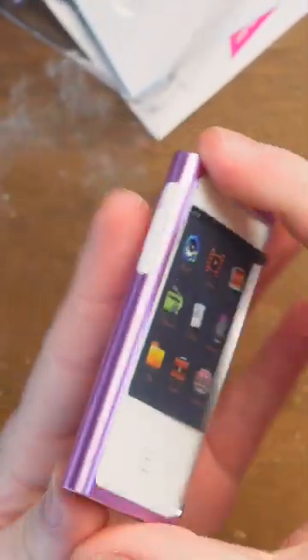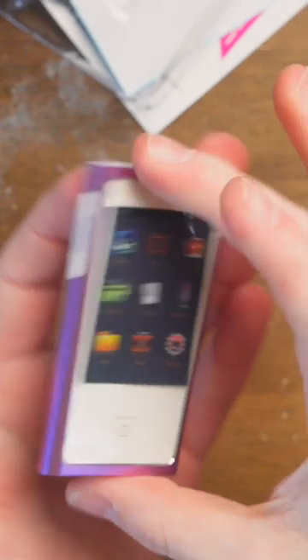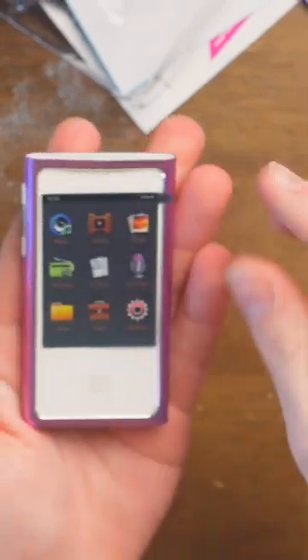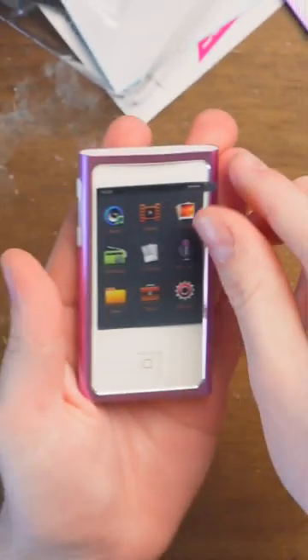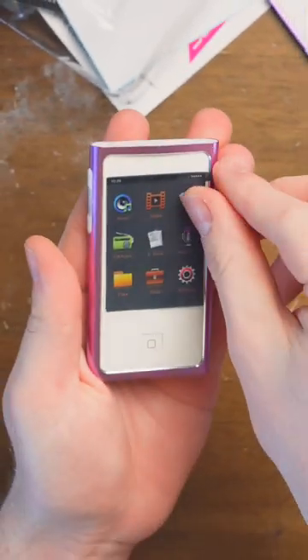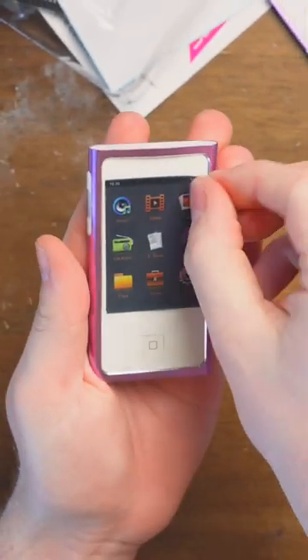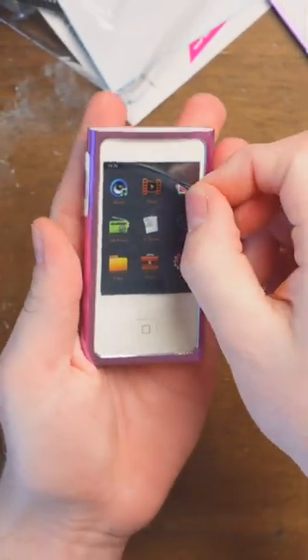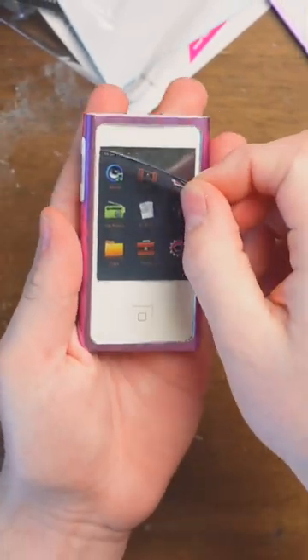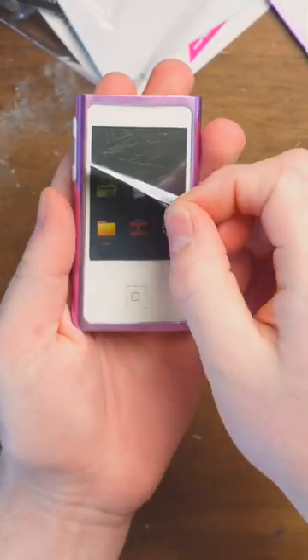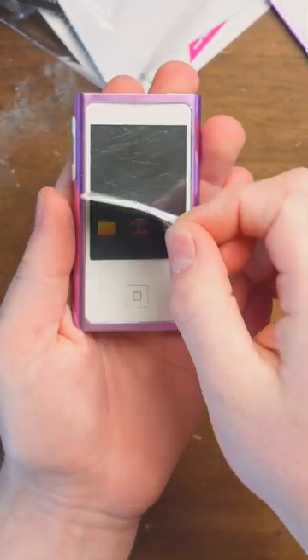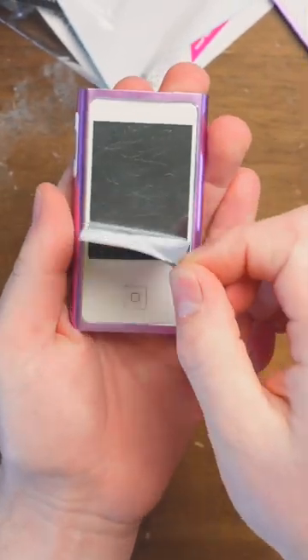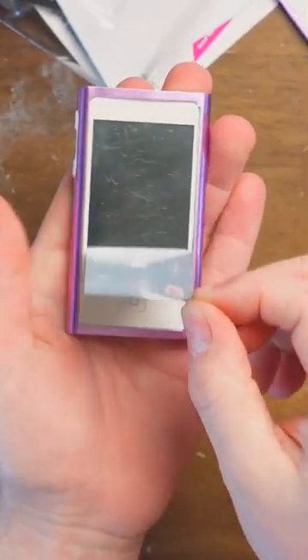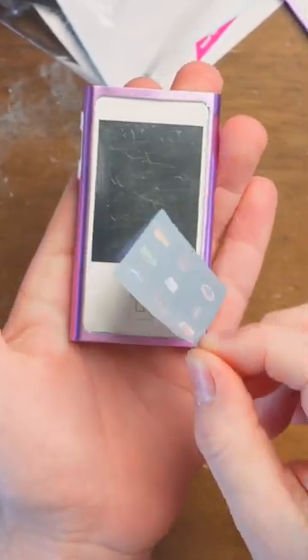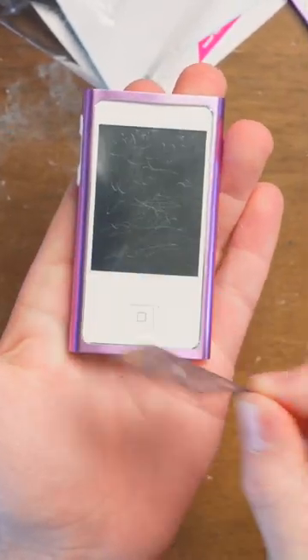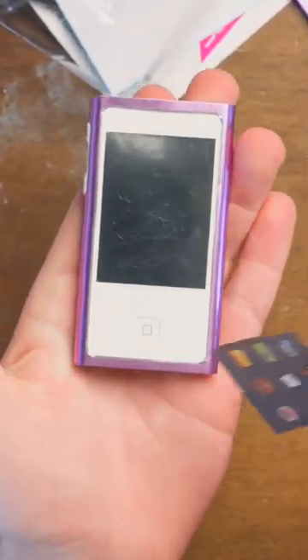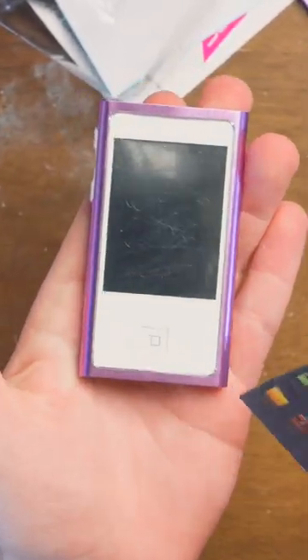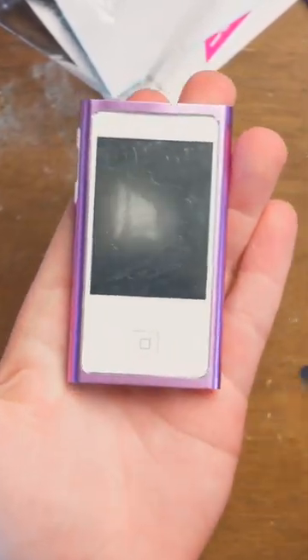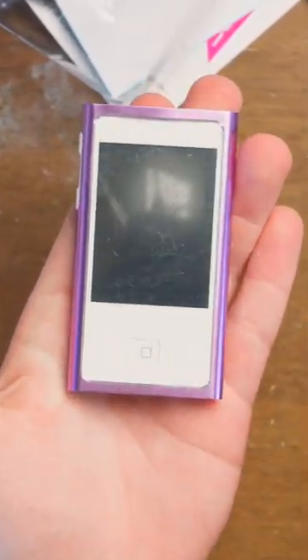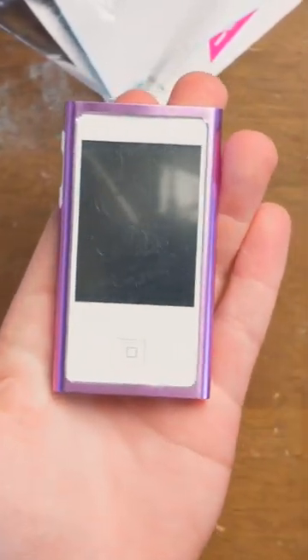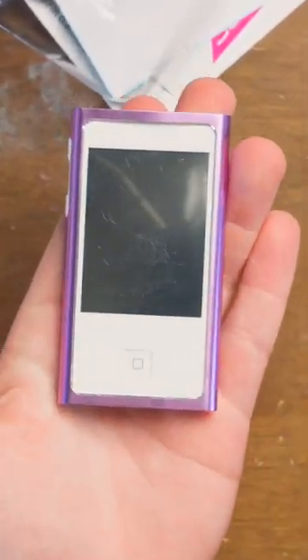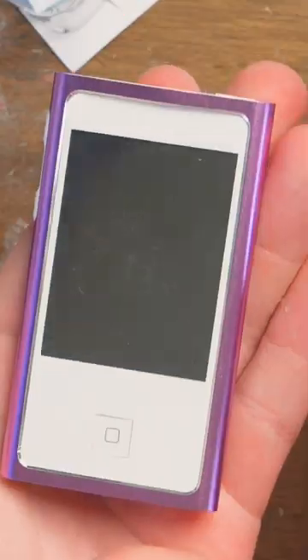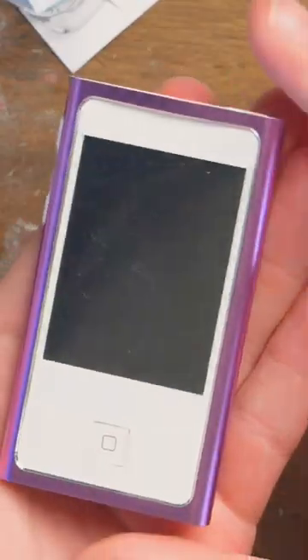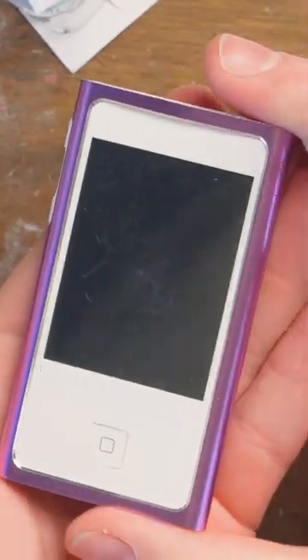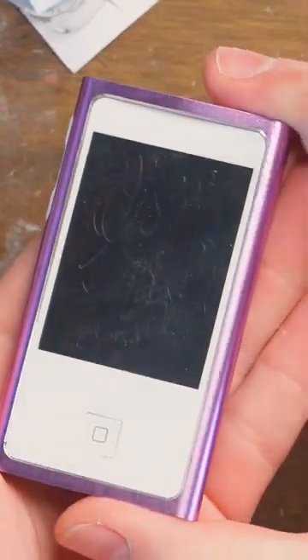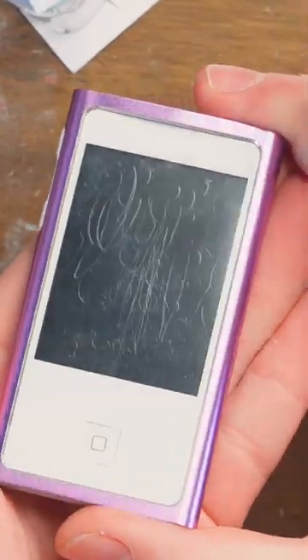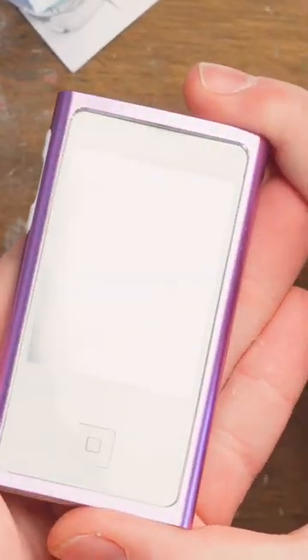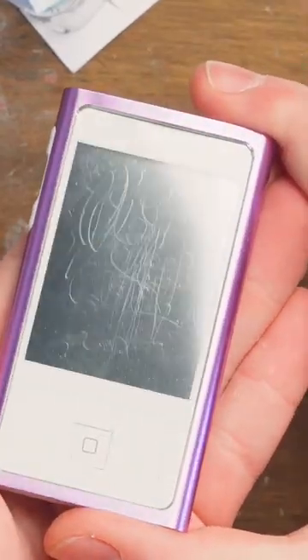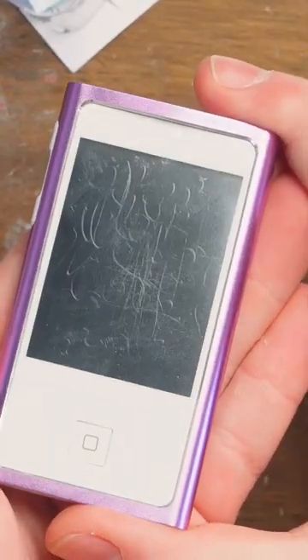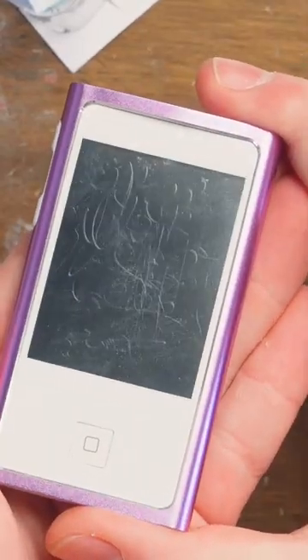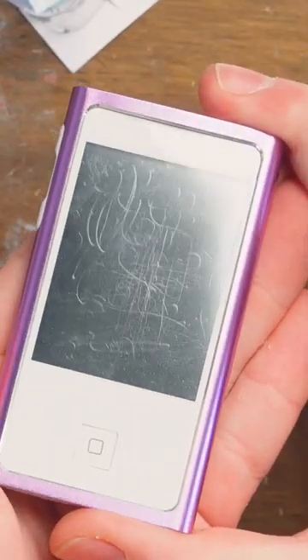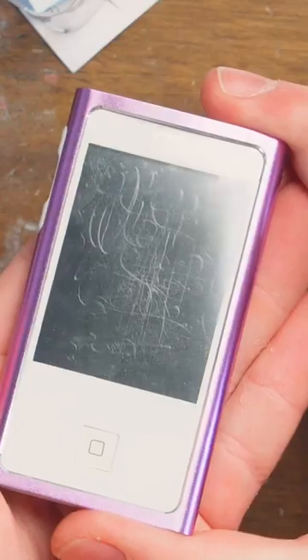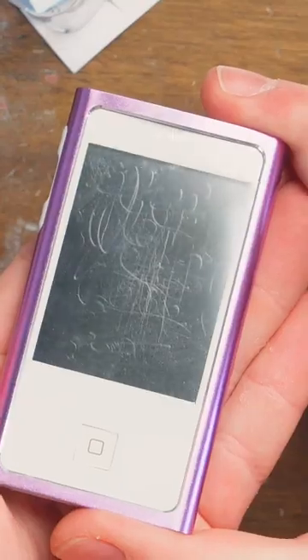It's a fake Apple iPod Nano 7th generation. Take that screen protector off that I put back on when I was done, because you can see that screen right there.